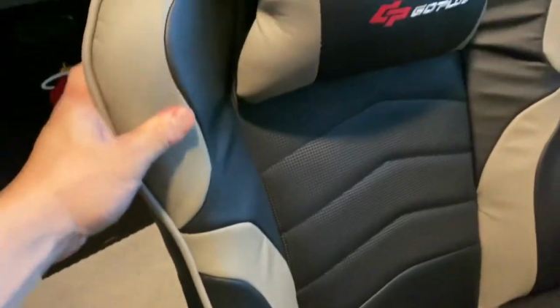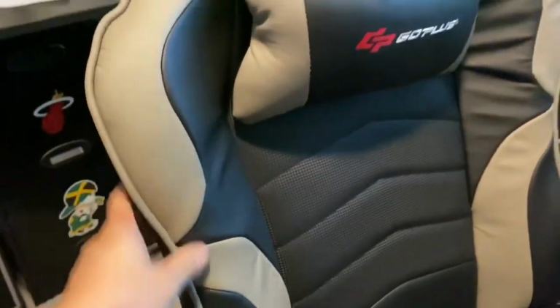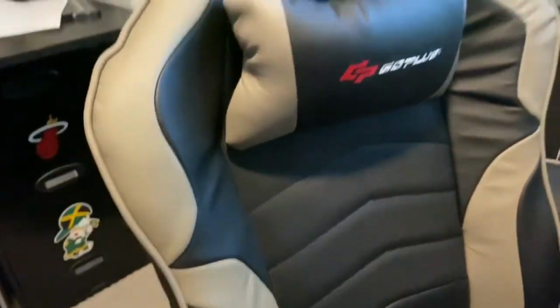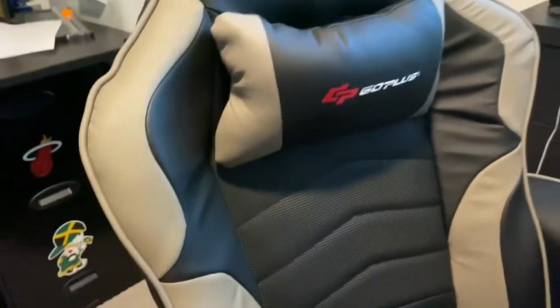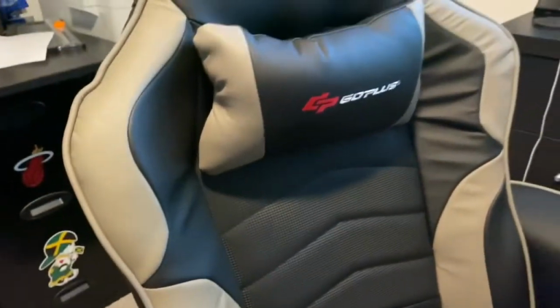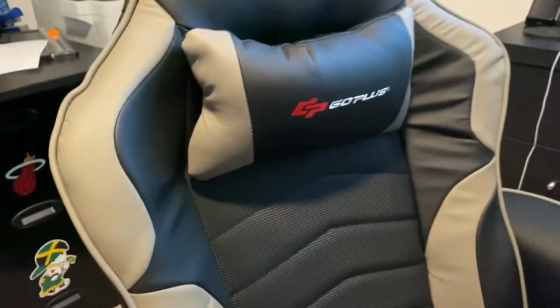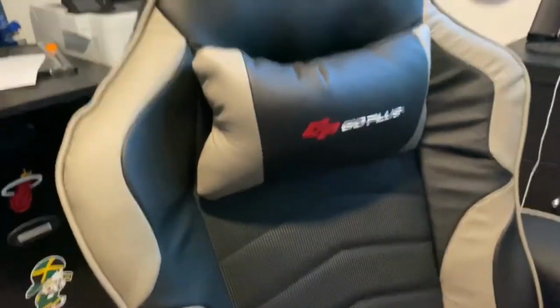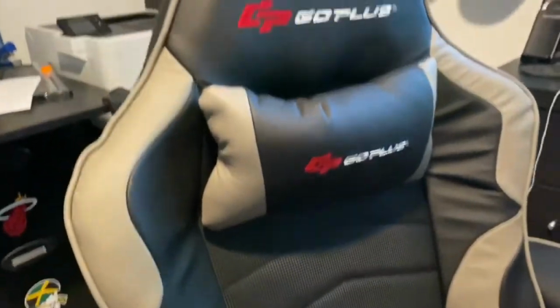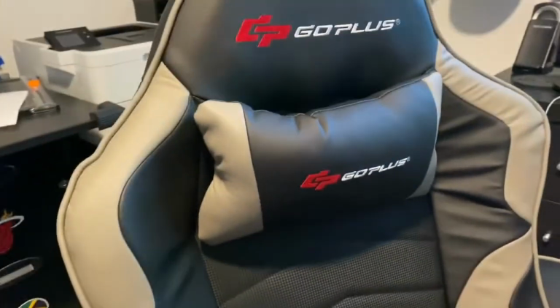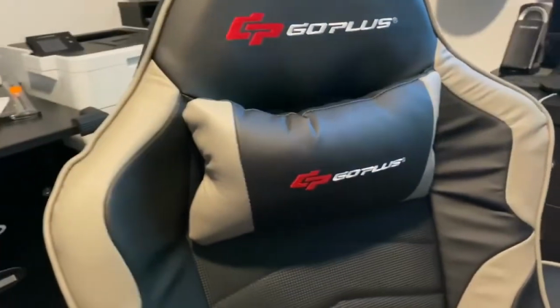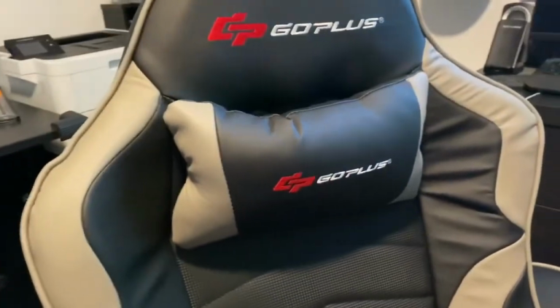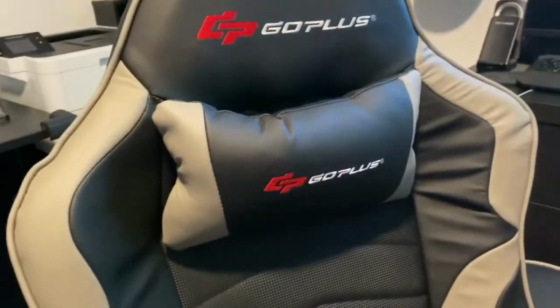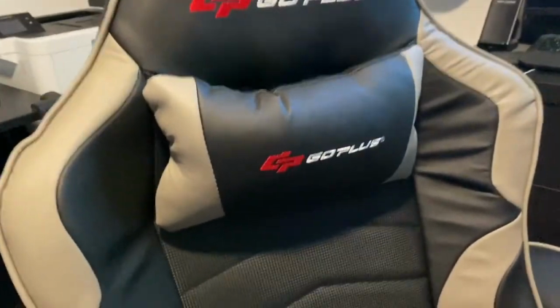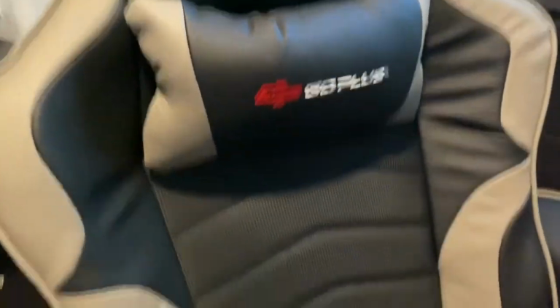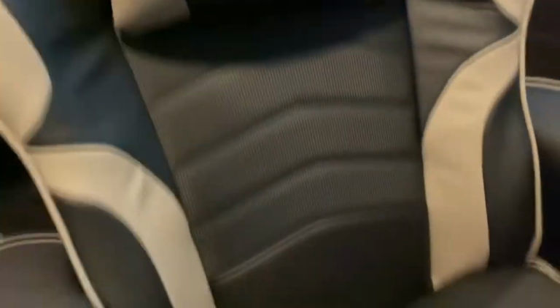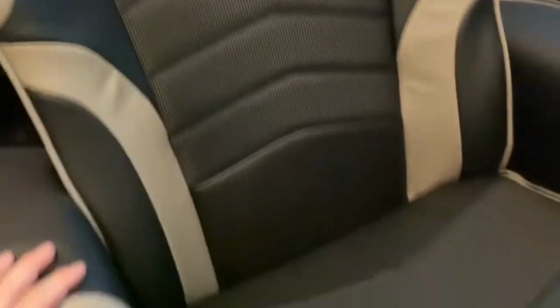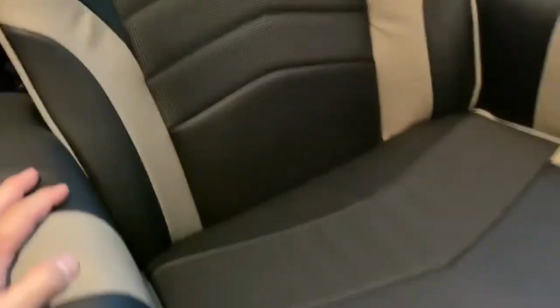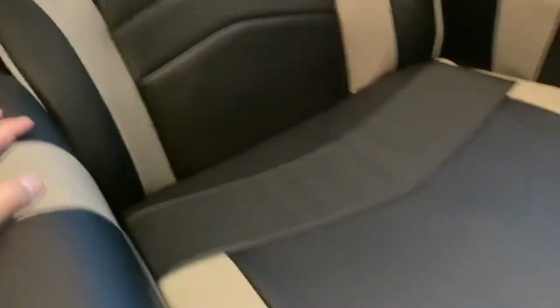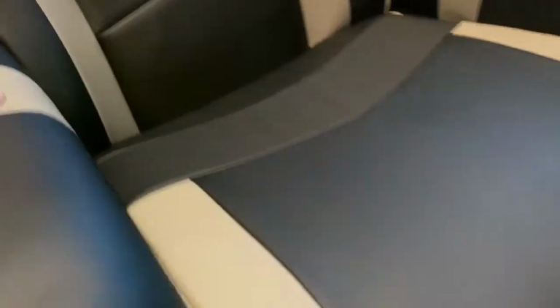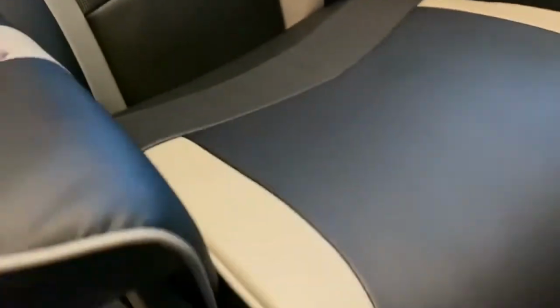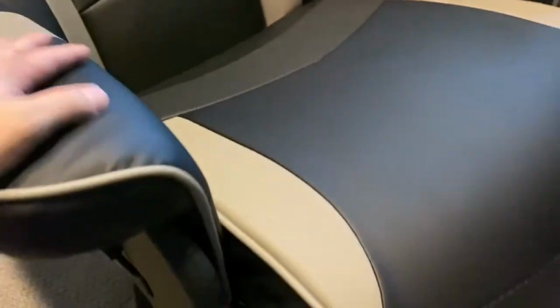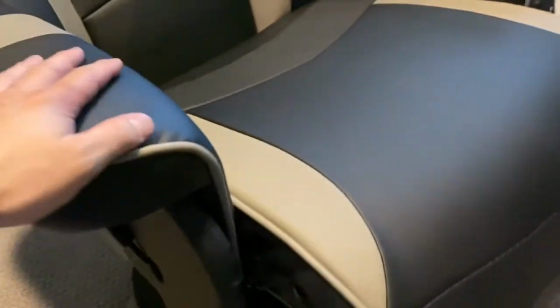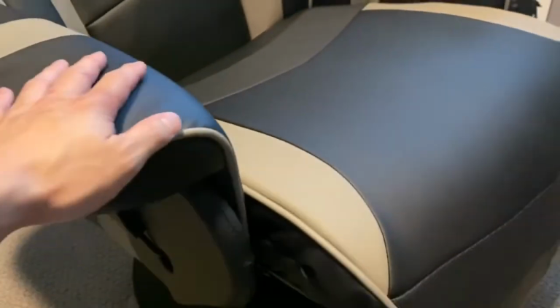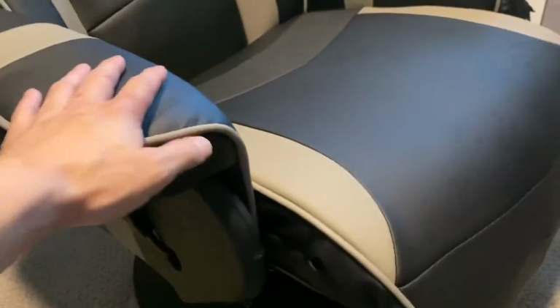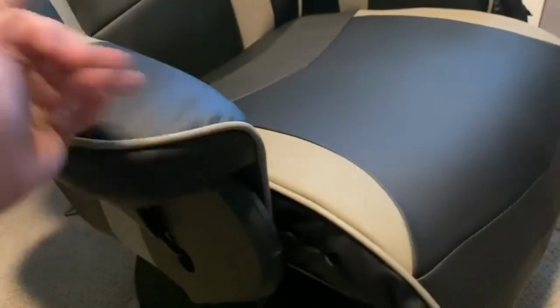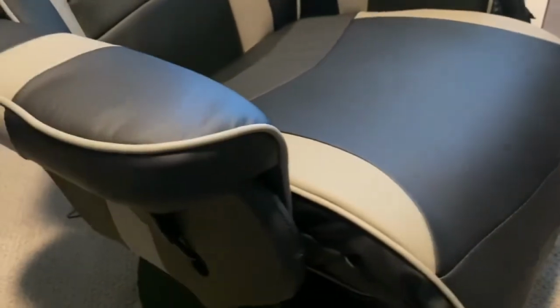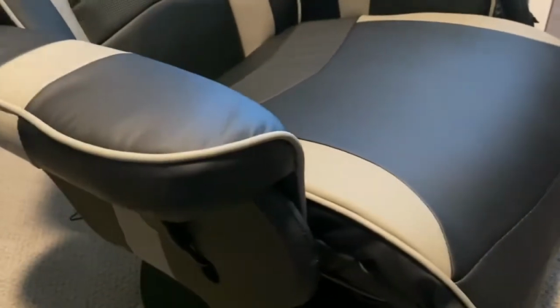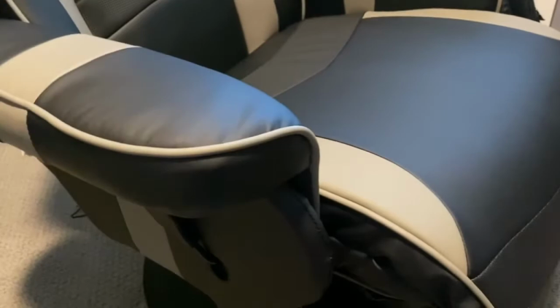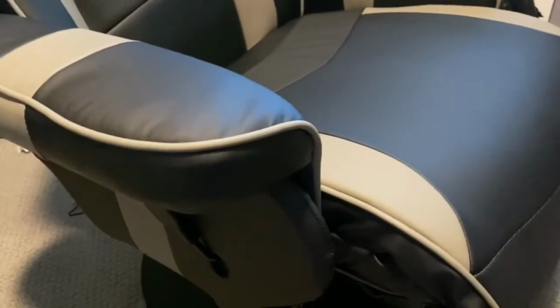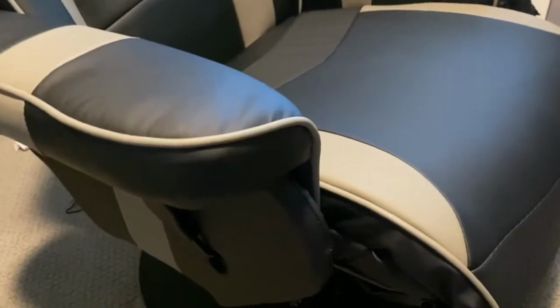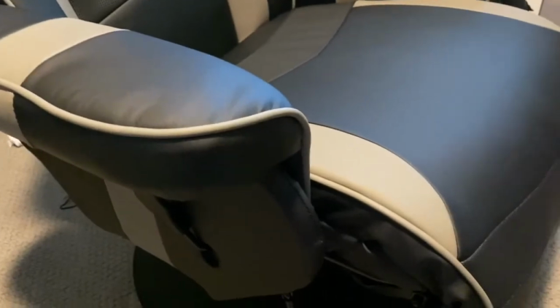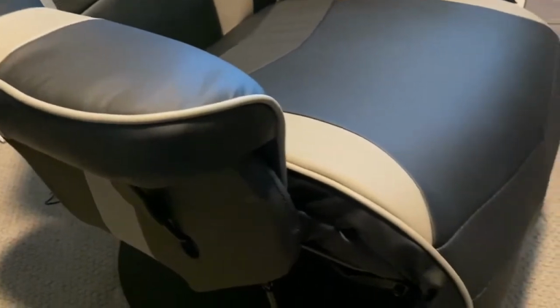So here's your Go Plus chair review from Costway.